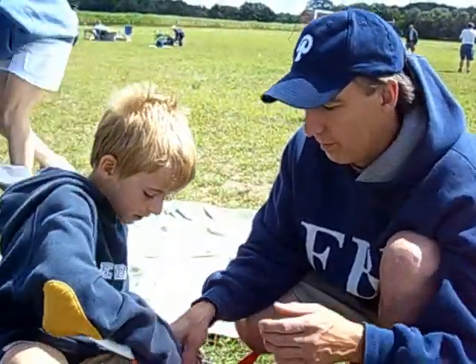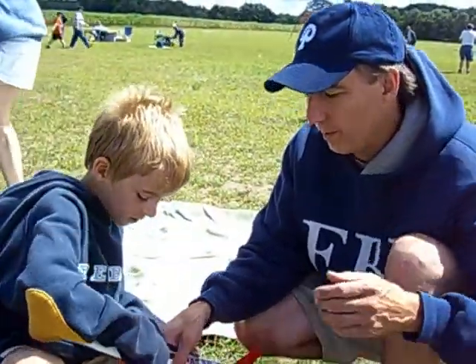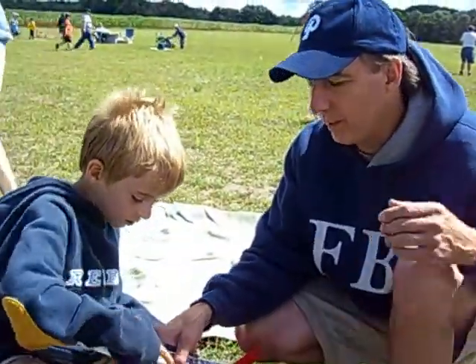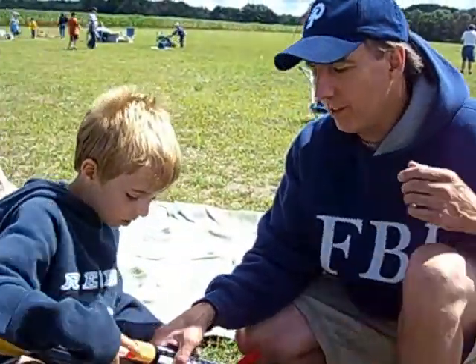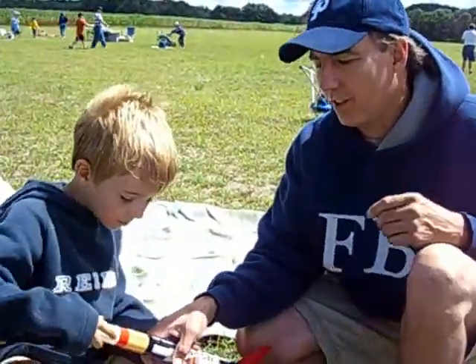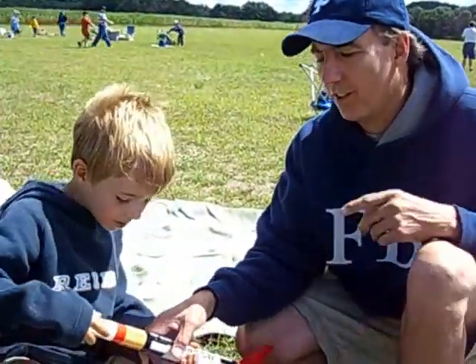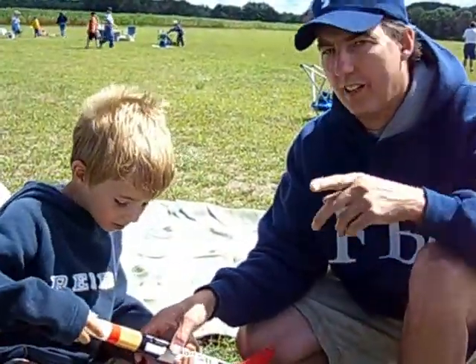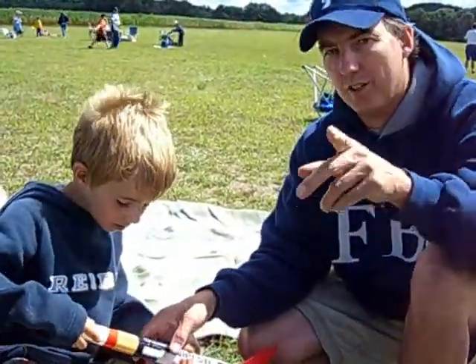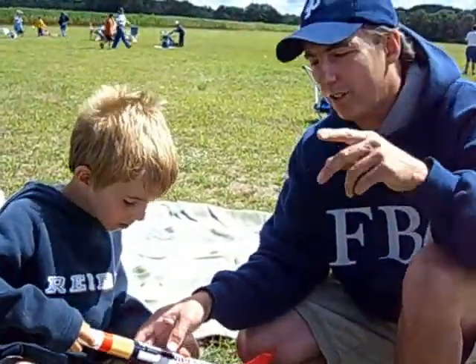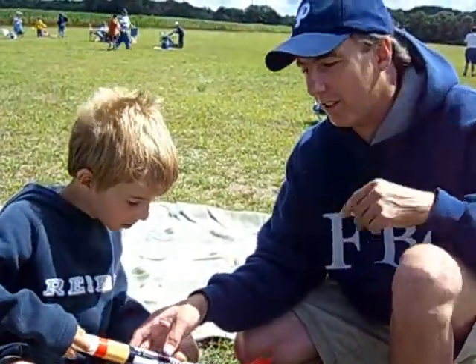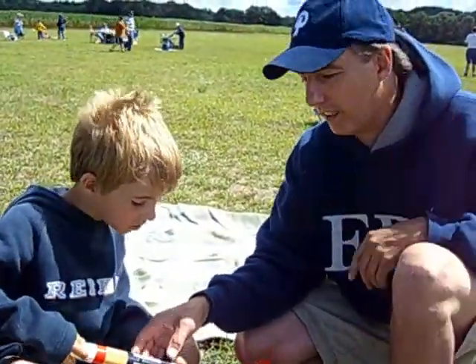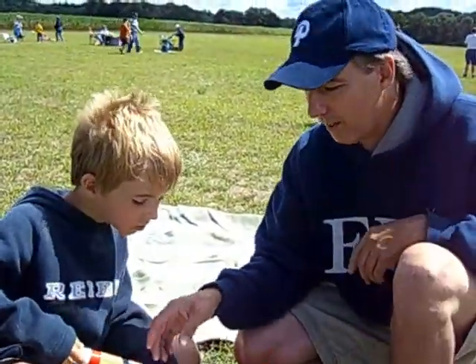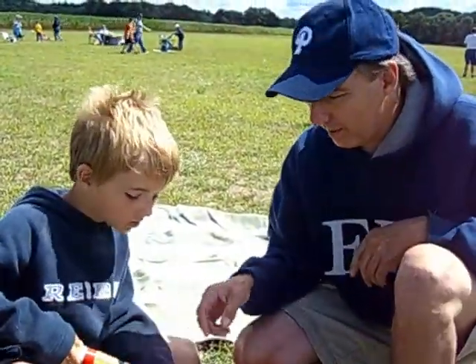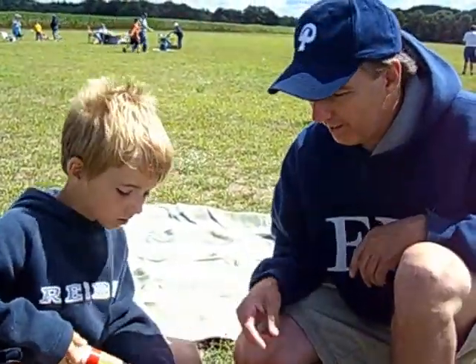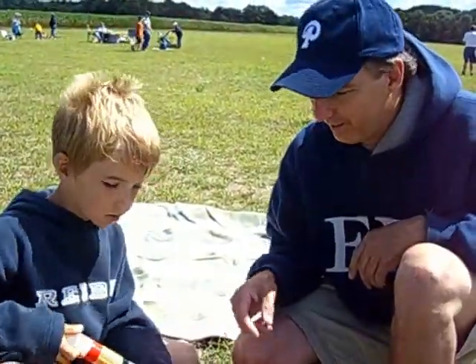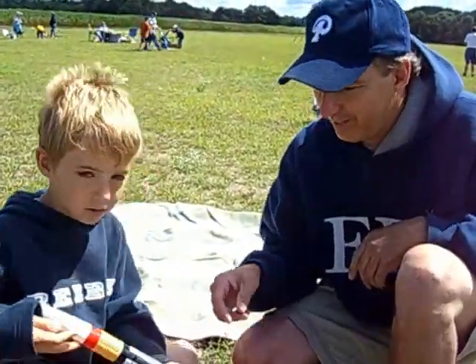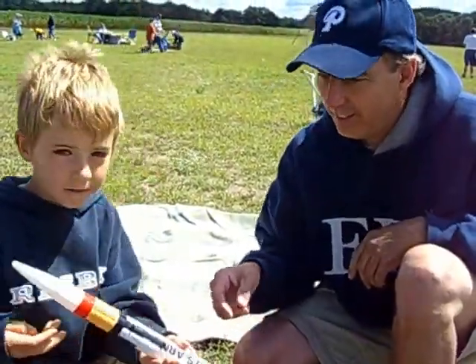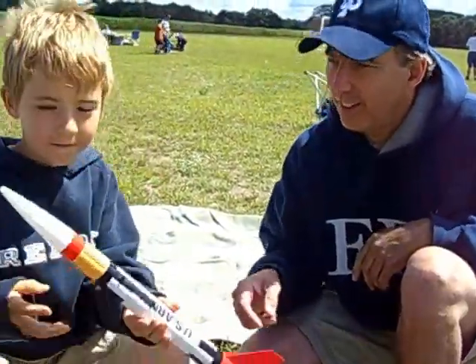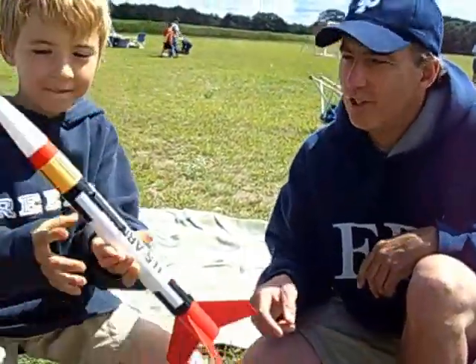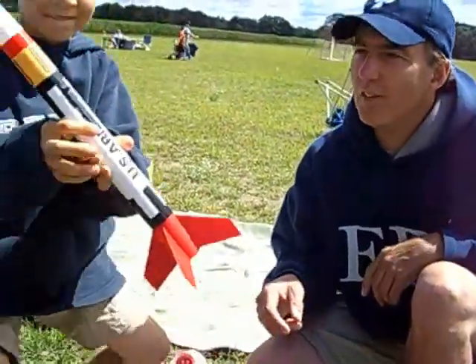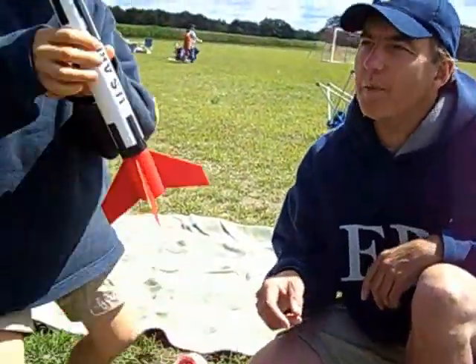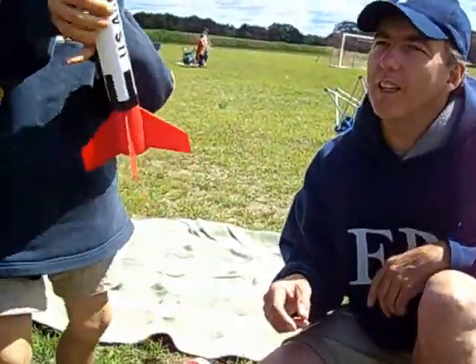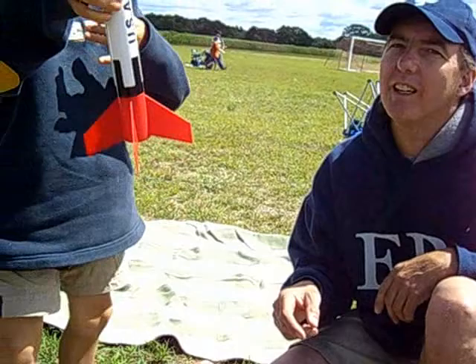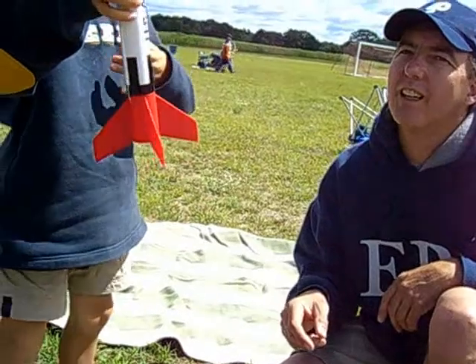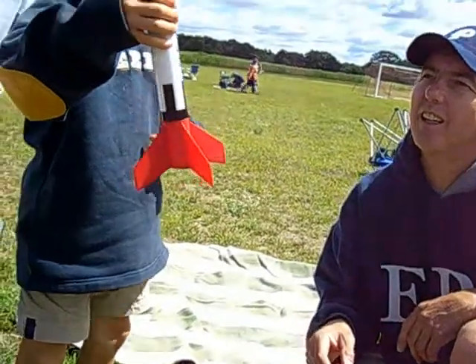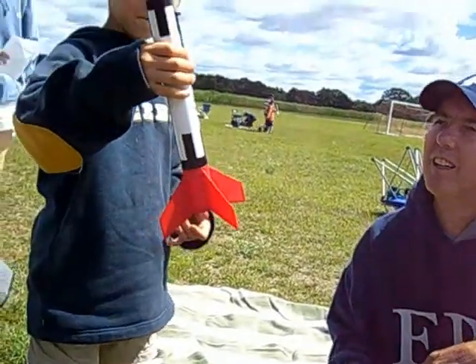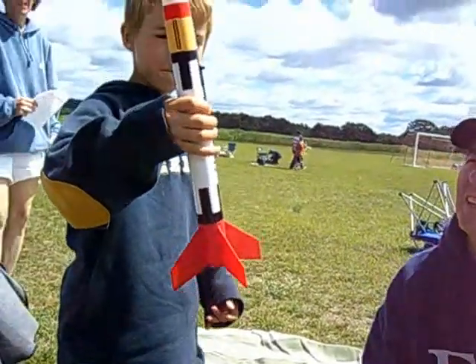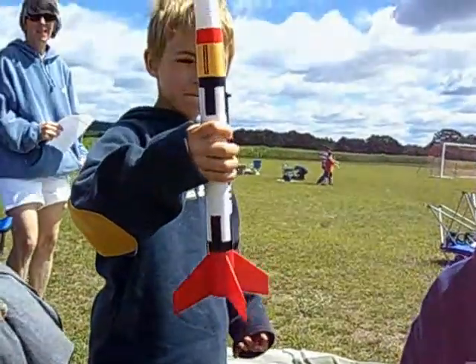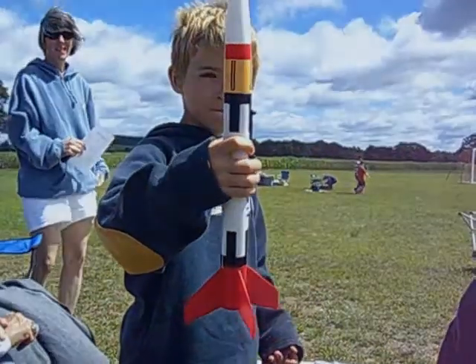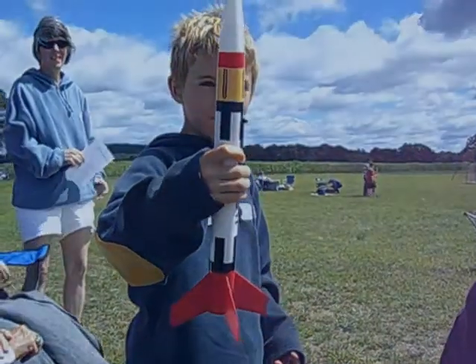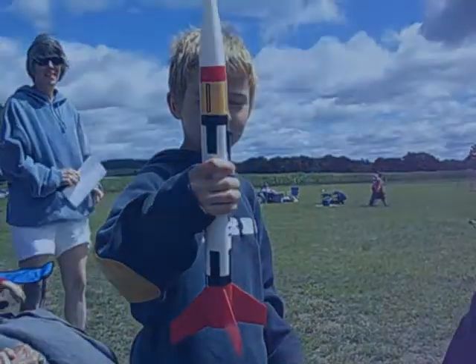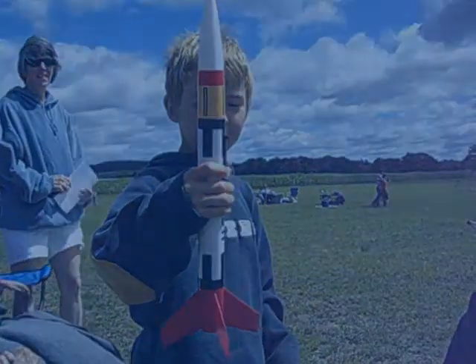Put the nose cone on. Now show it to the camera — show everybody what you have.